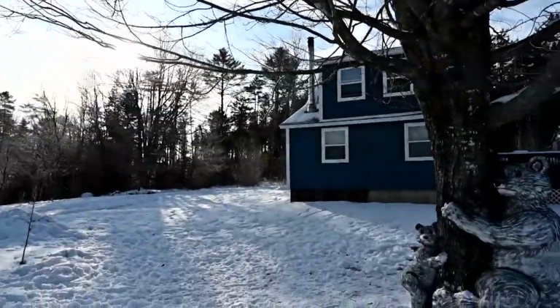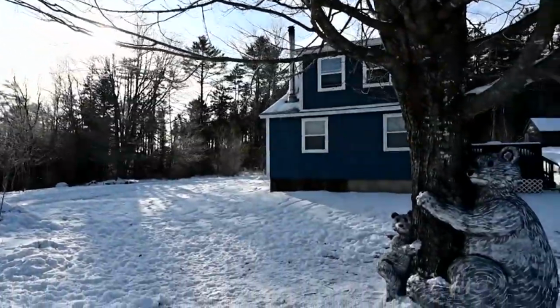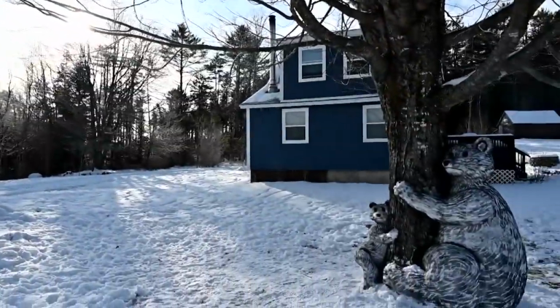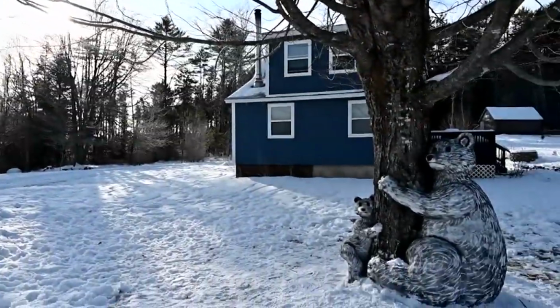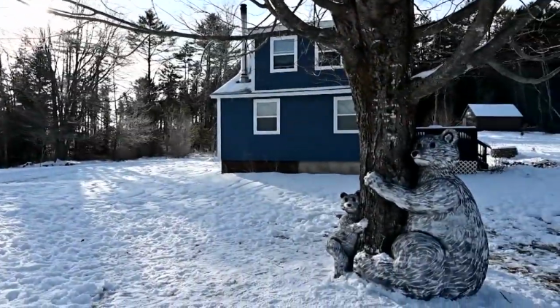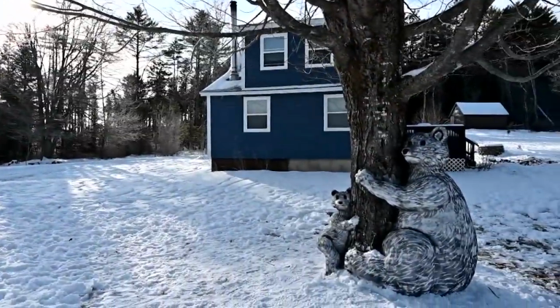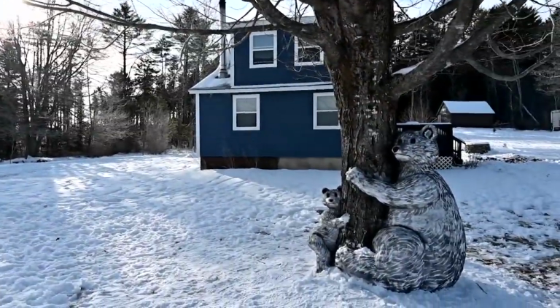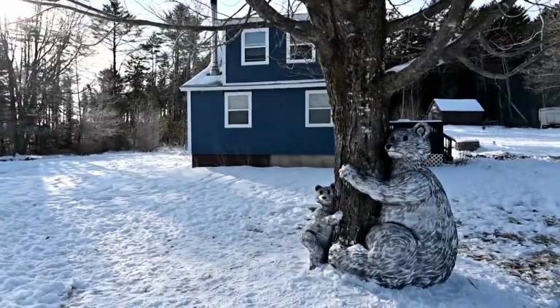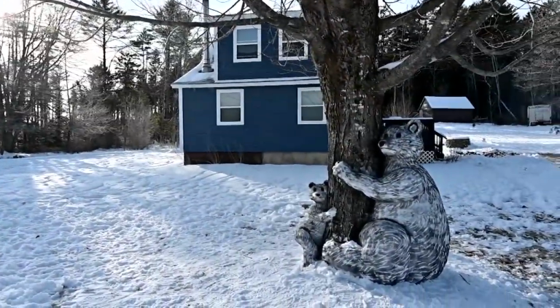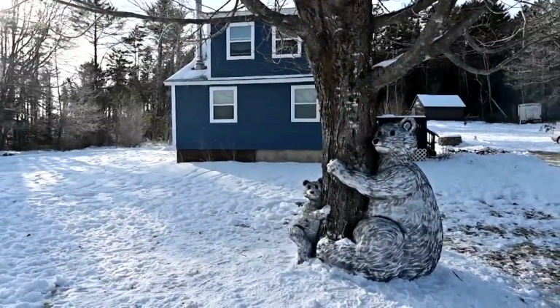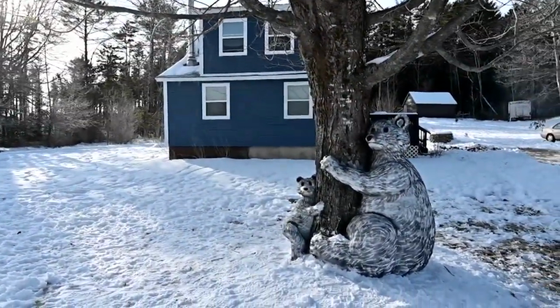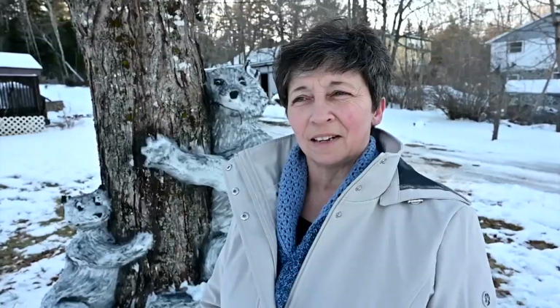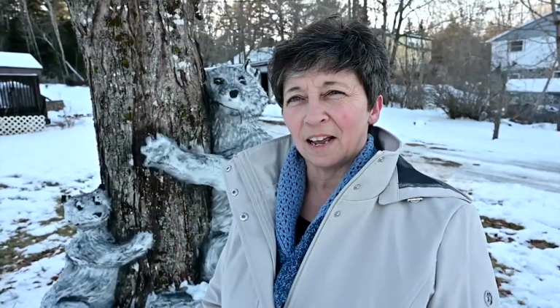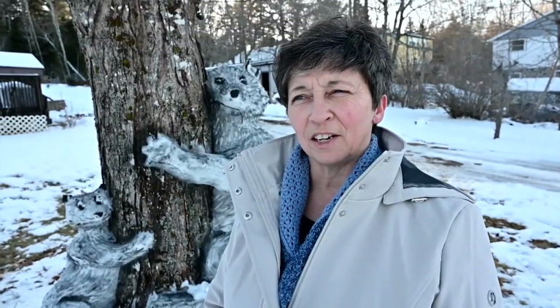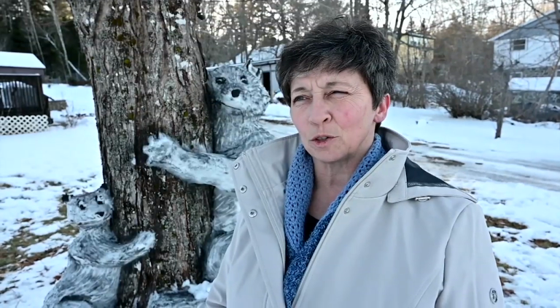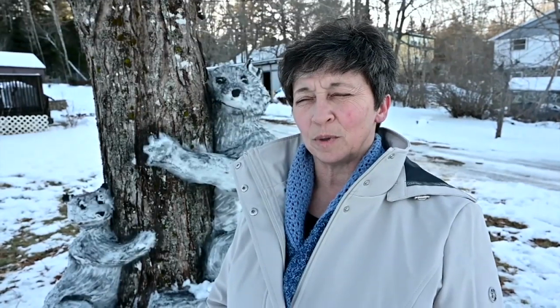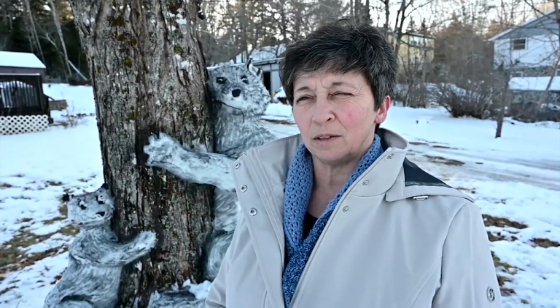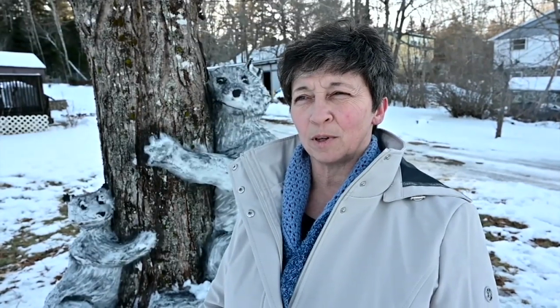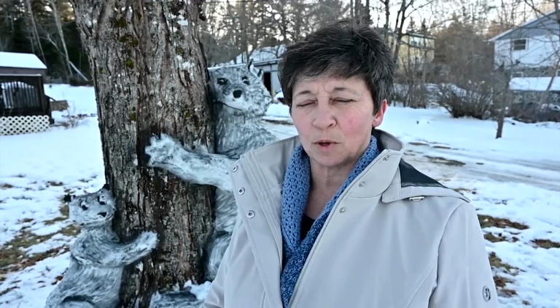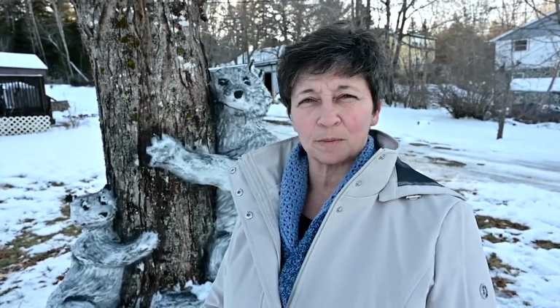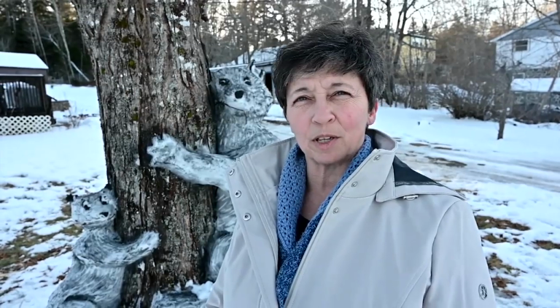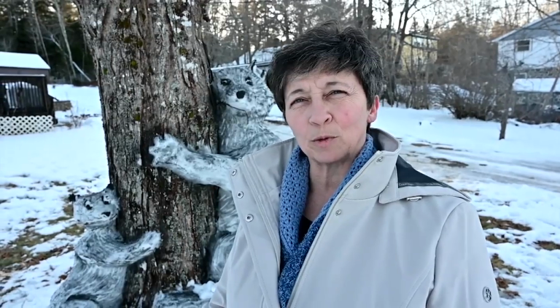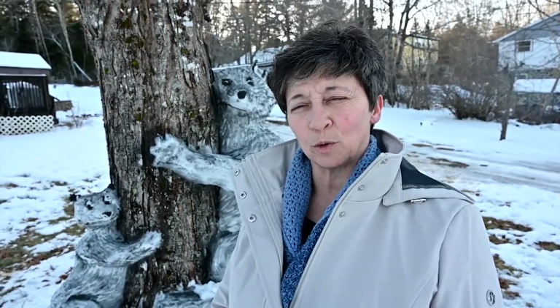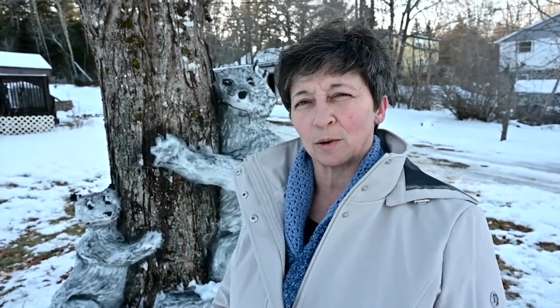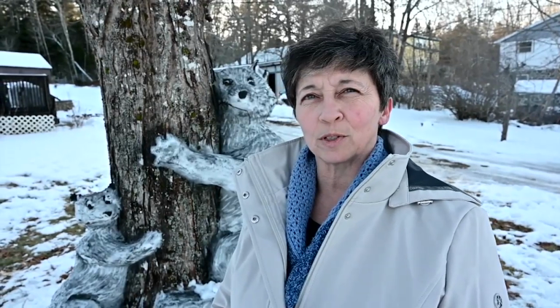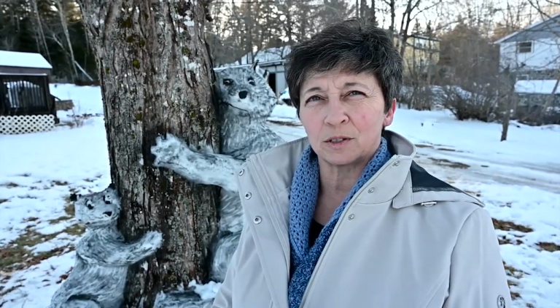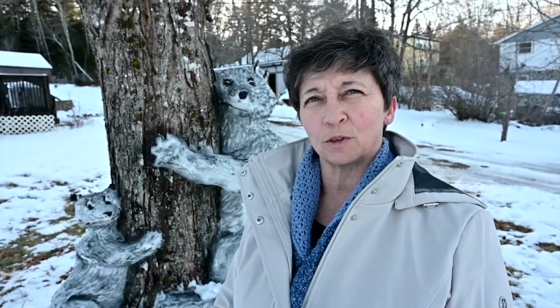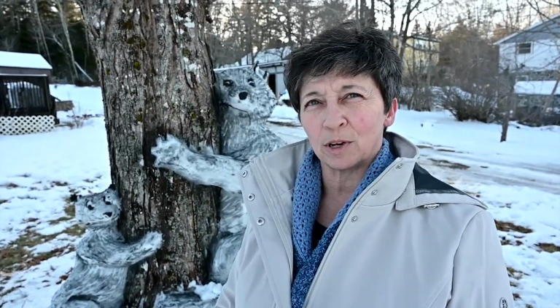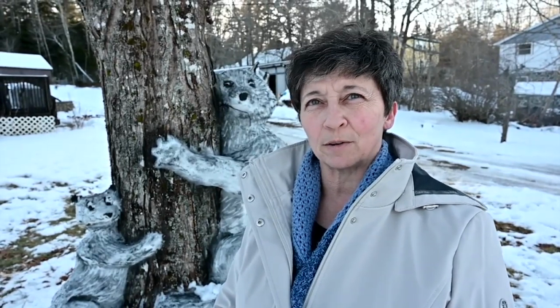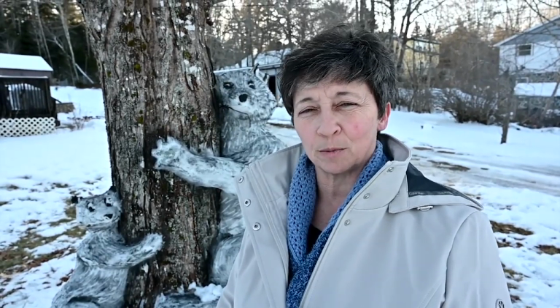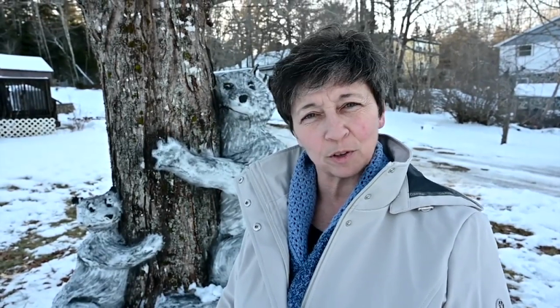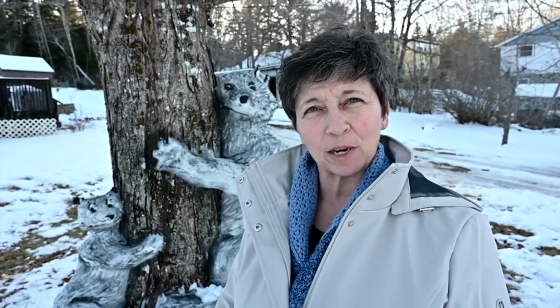My name is Leanne Perry and it took me approximately two to three hours to build the bear.